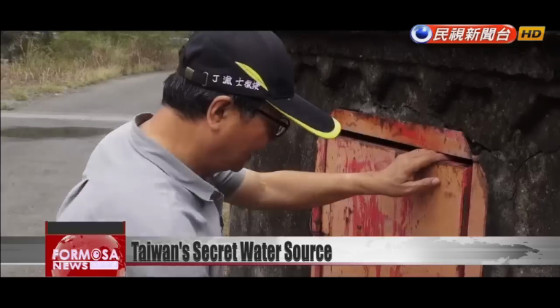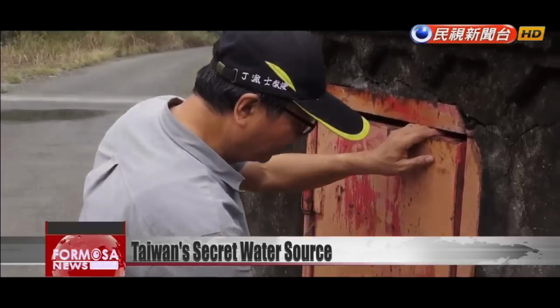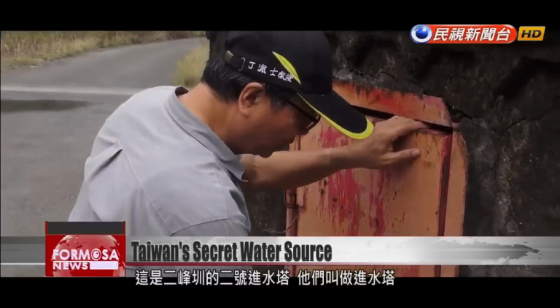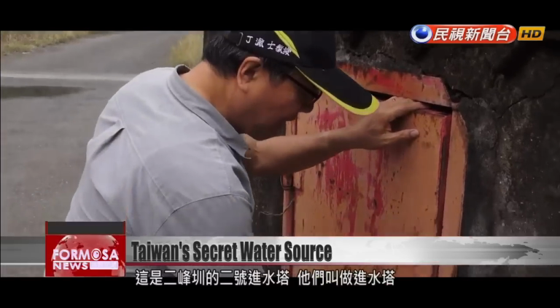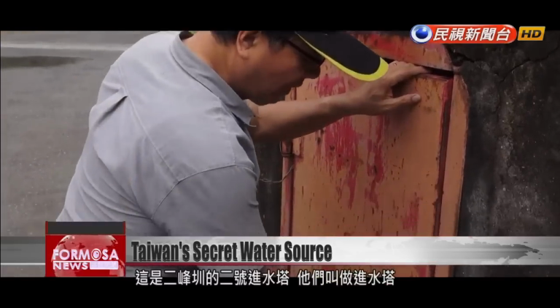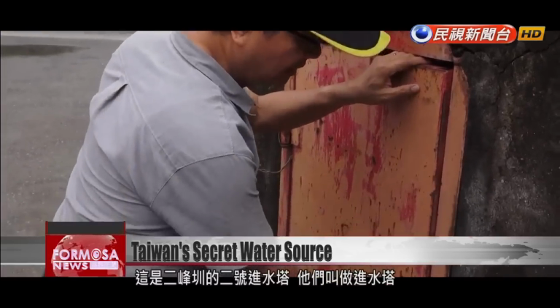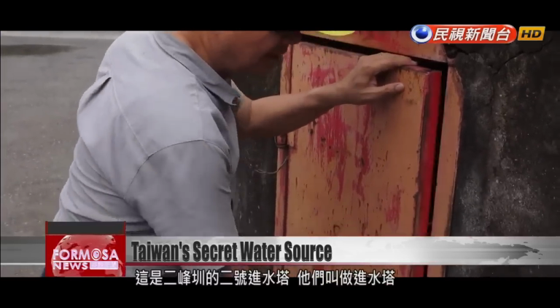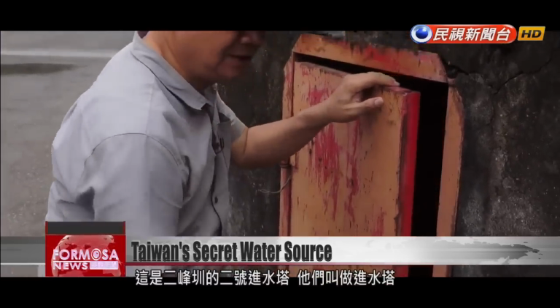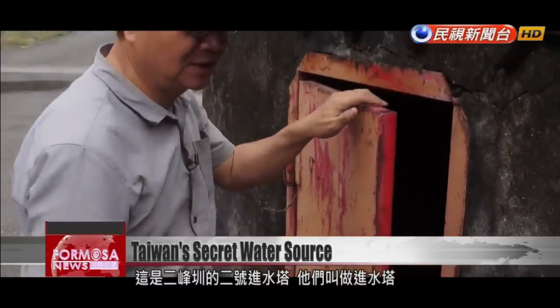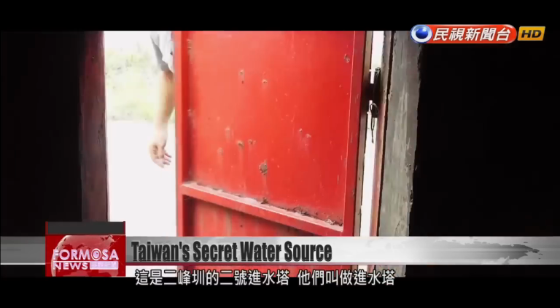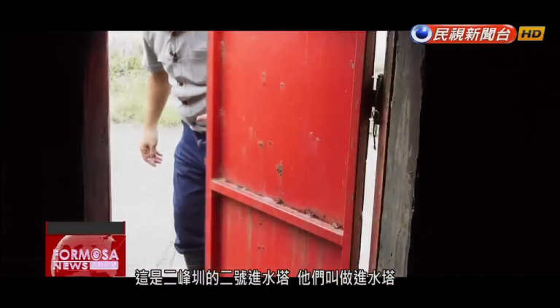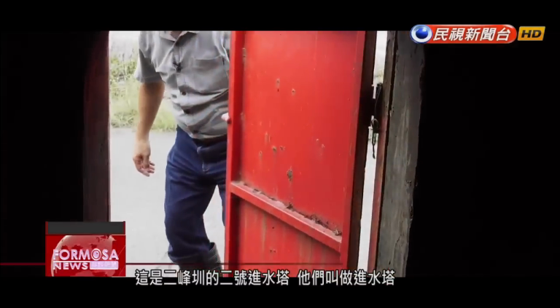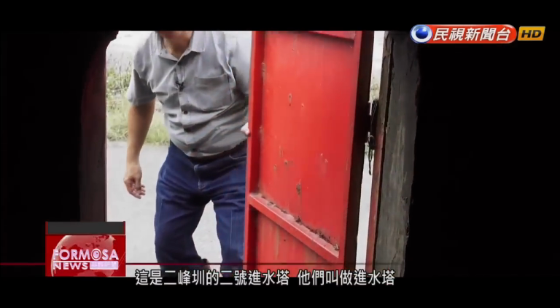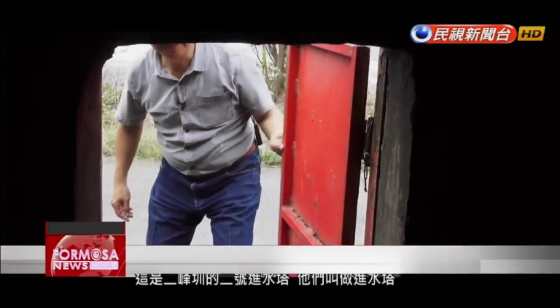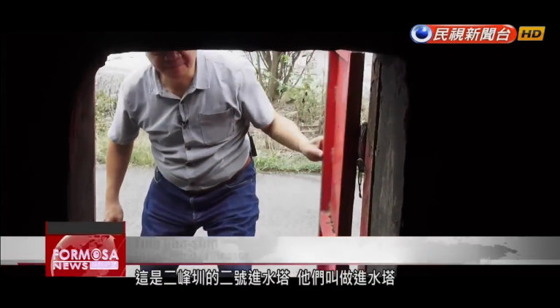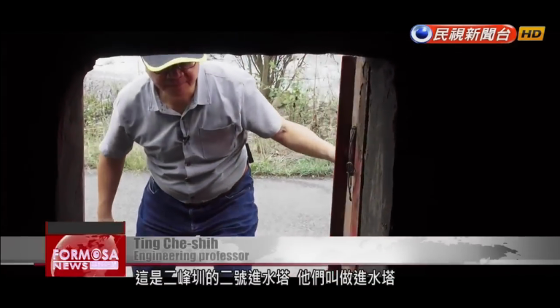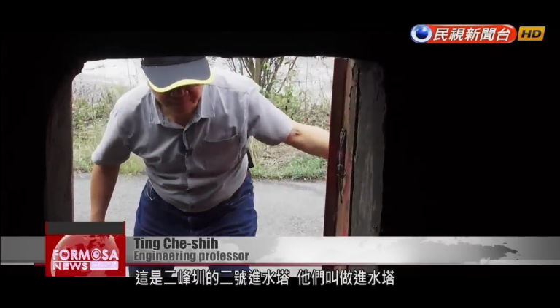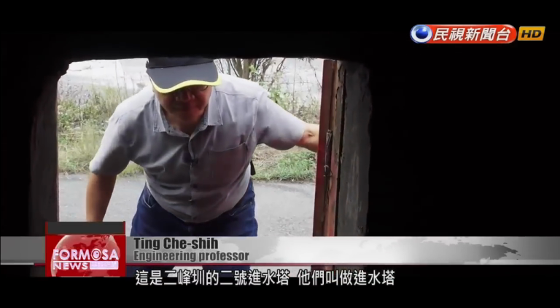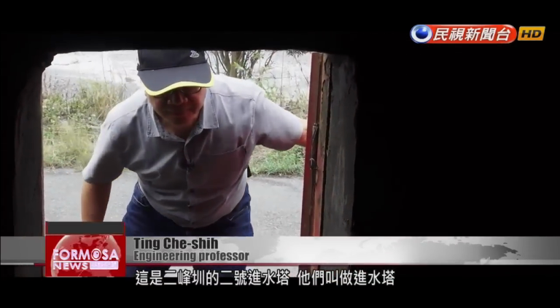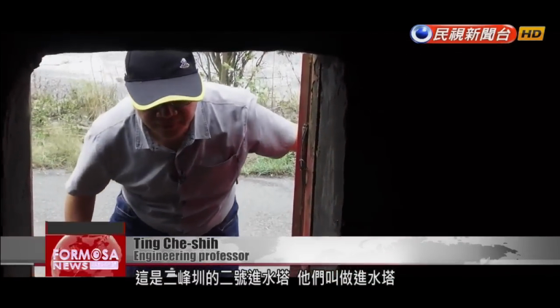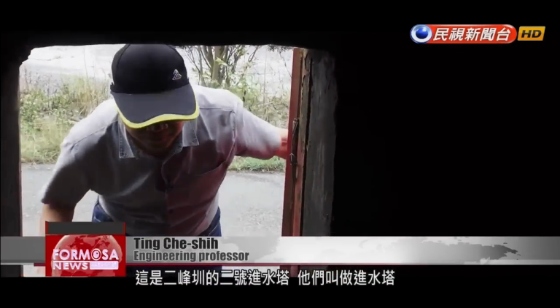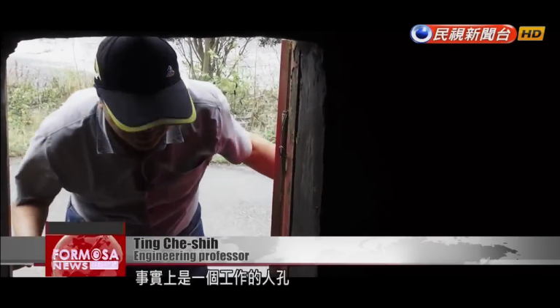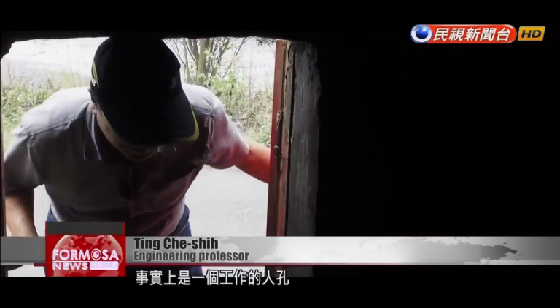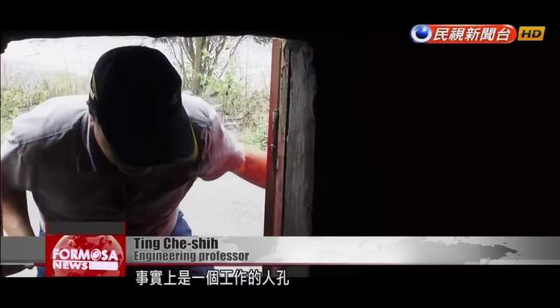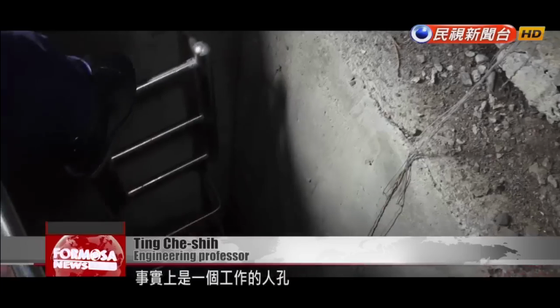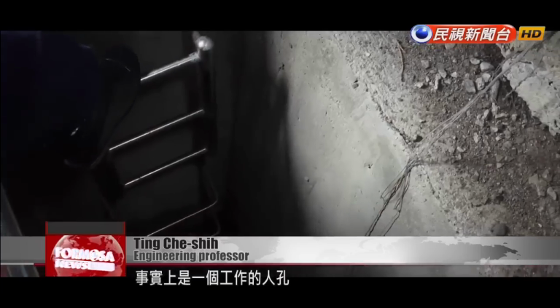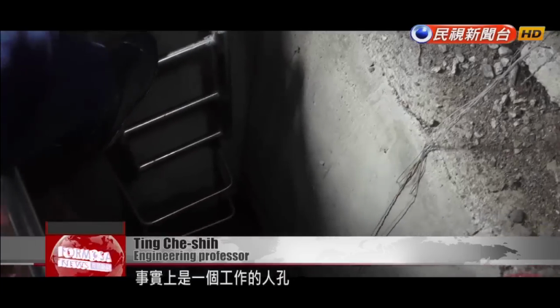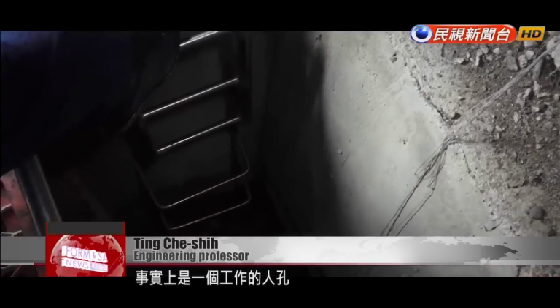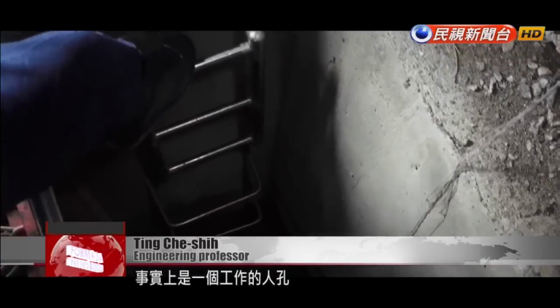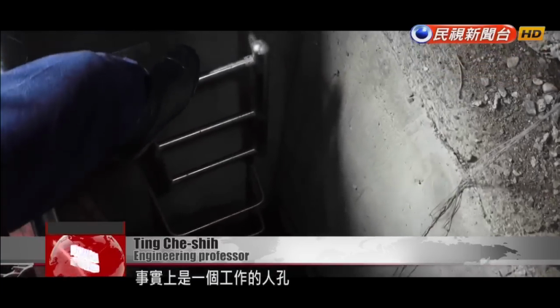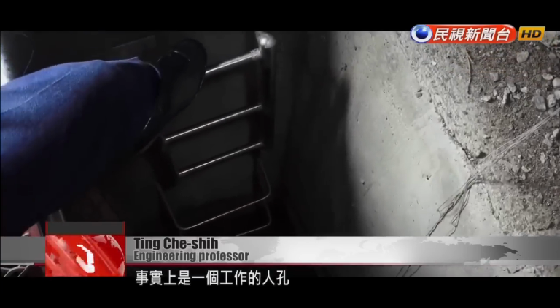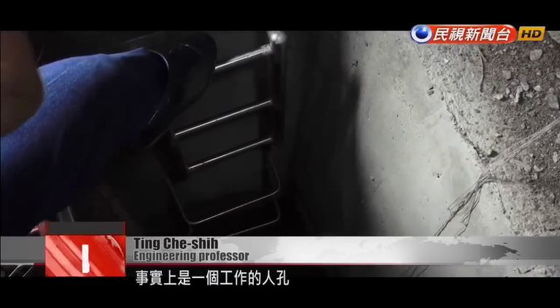This is Erfeng's number two water tower, called an inflow tower. It is an entryway that workers use to get down there.